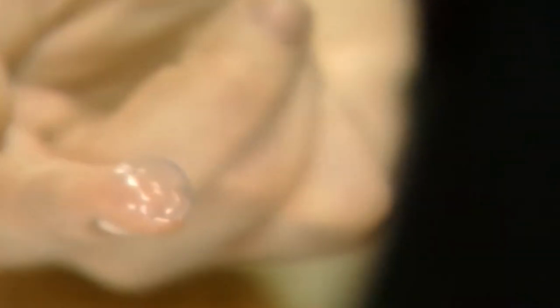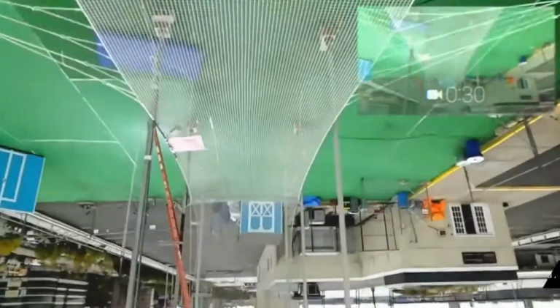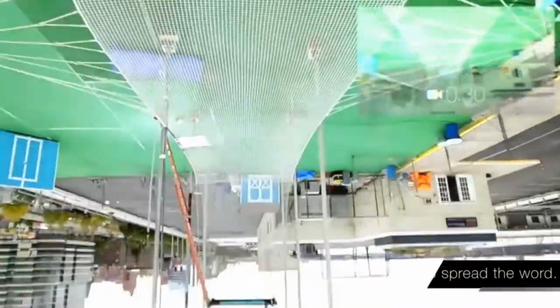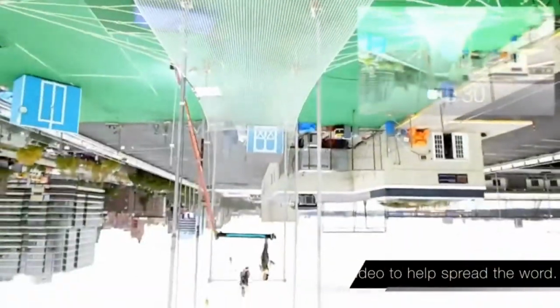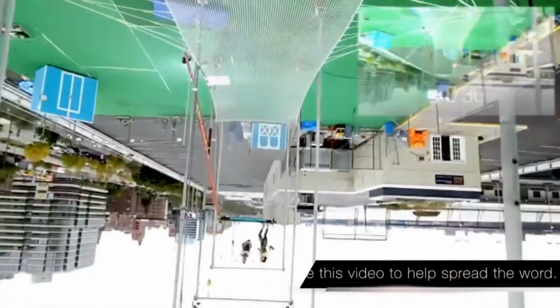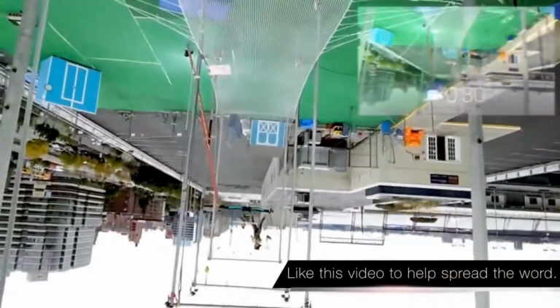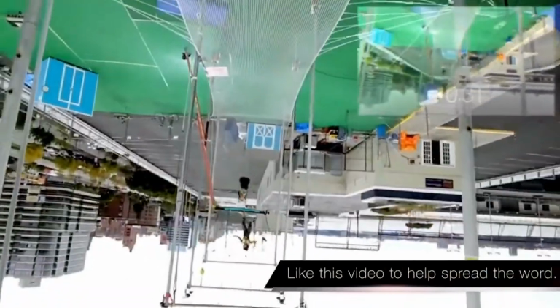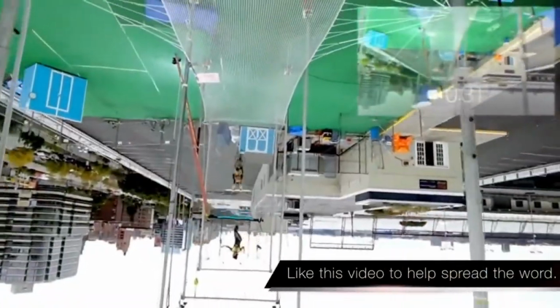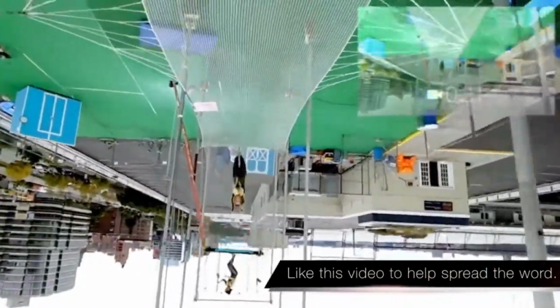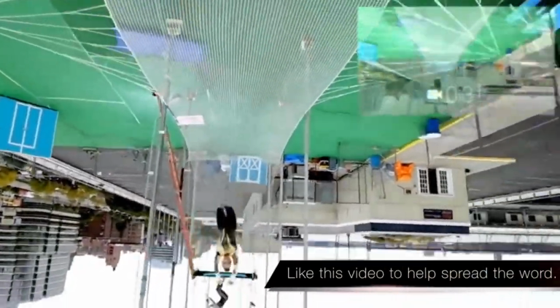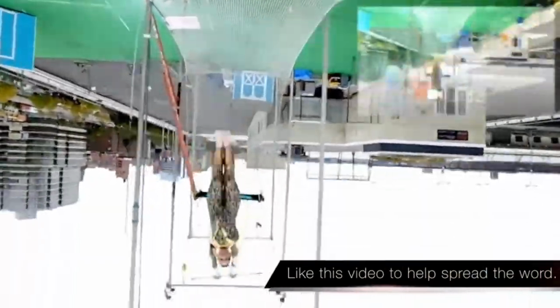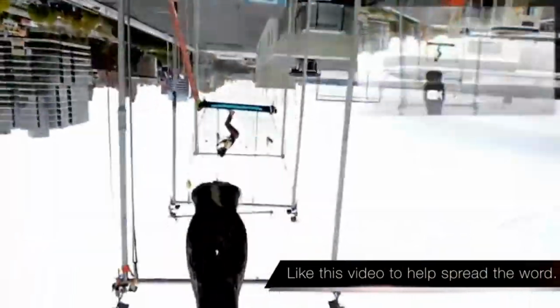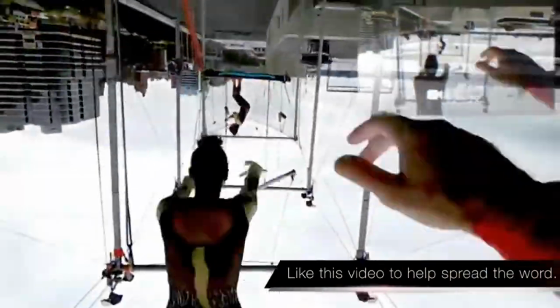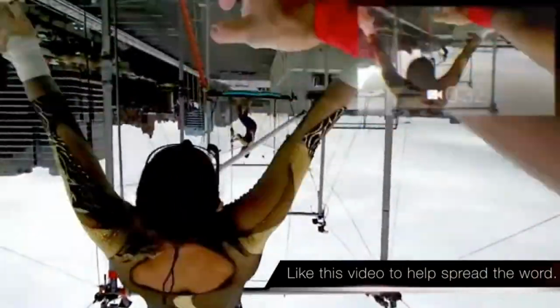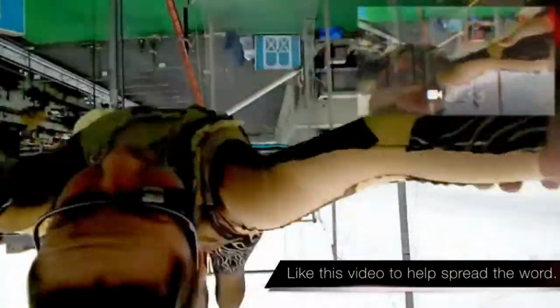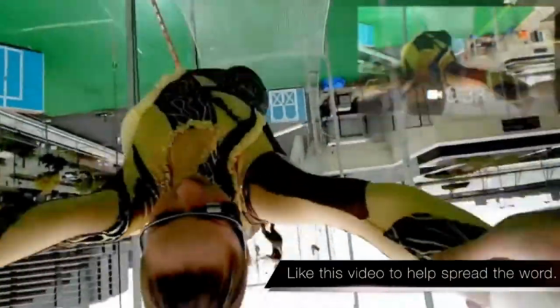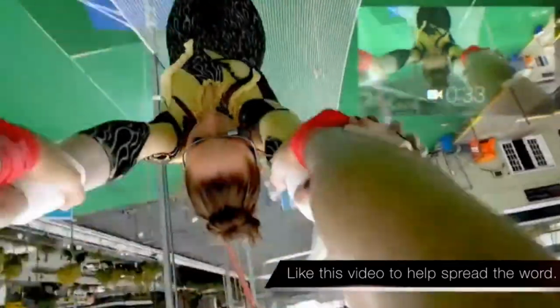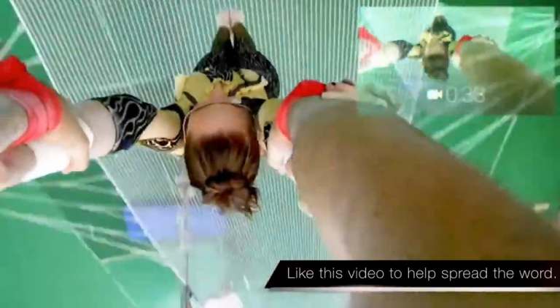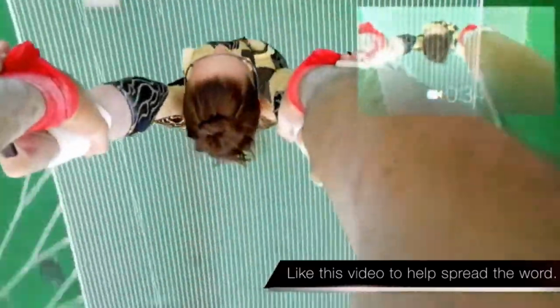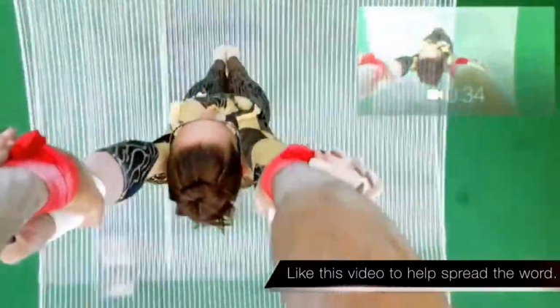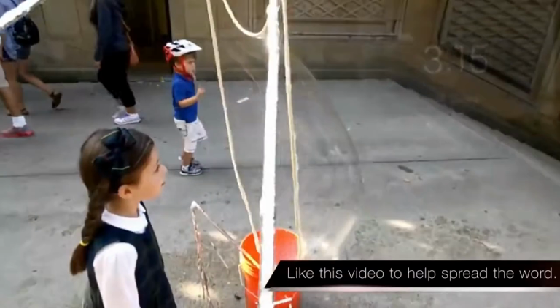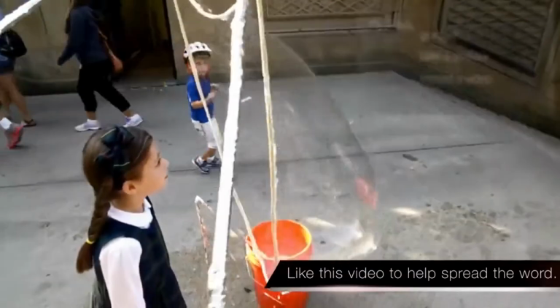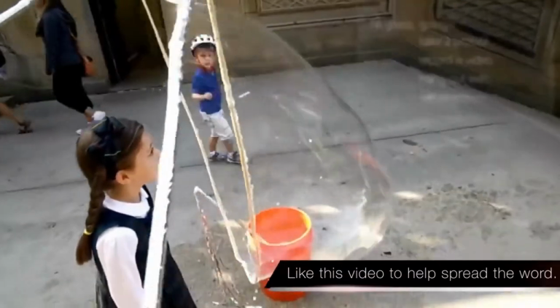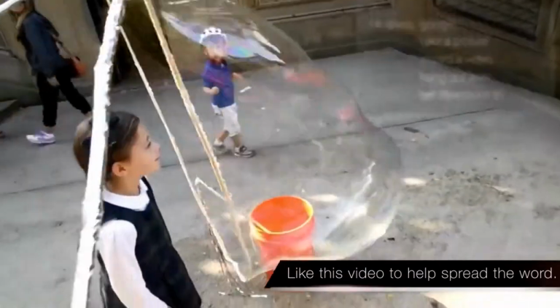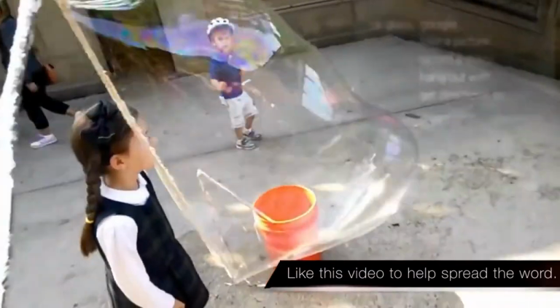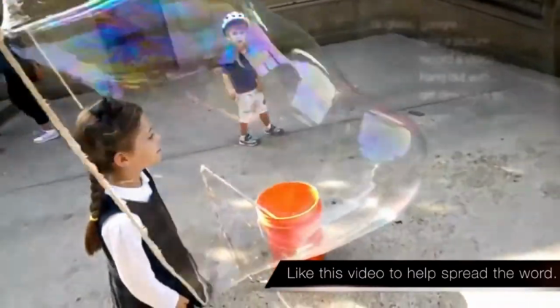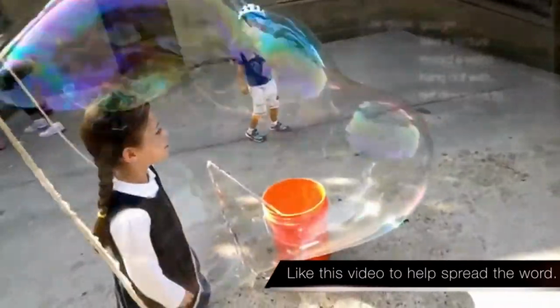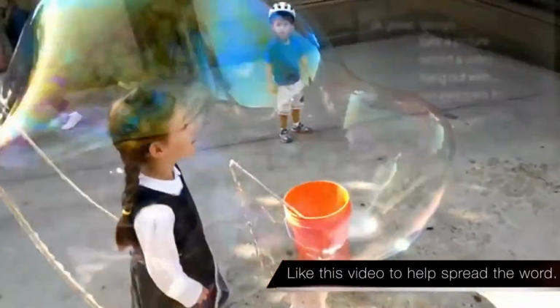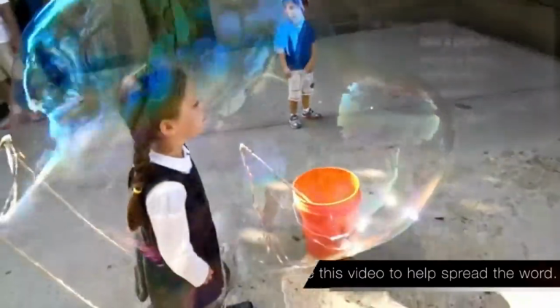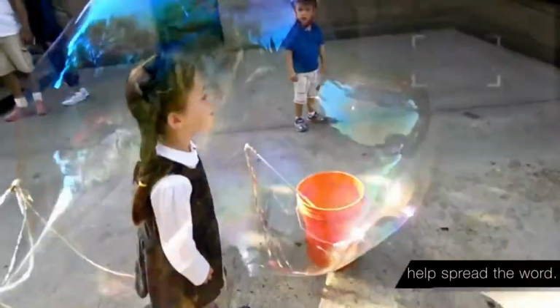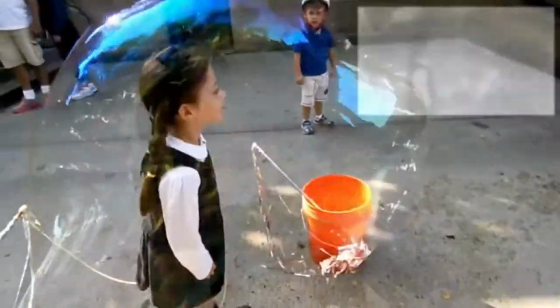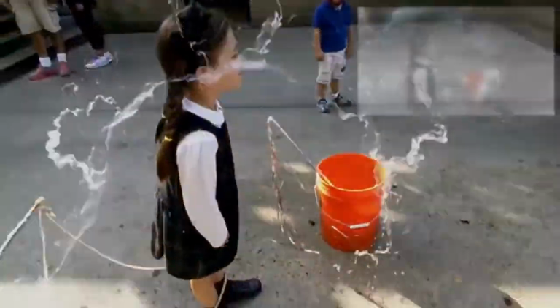So with Project Glass and now this, Google is definitely trying to mold the future of eyewear to be for more than just helping us see clearly.